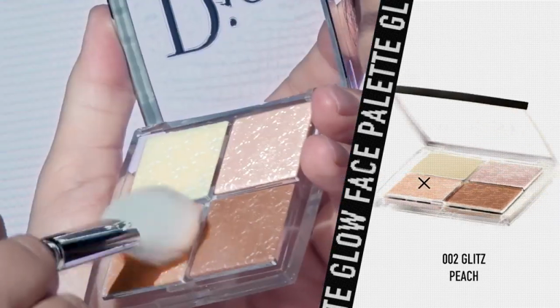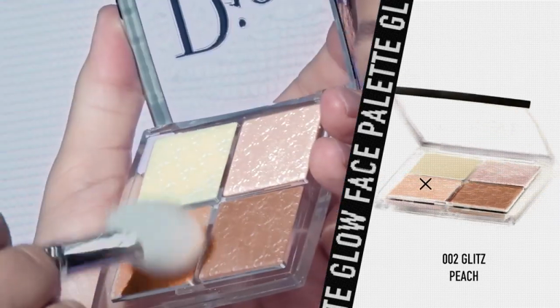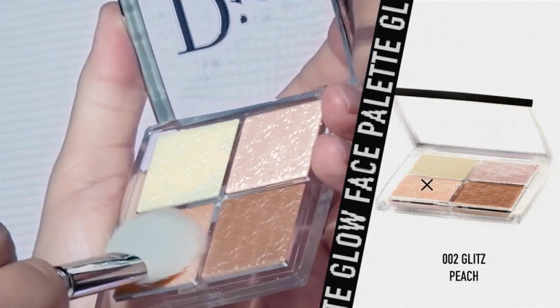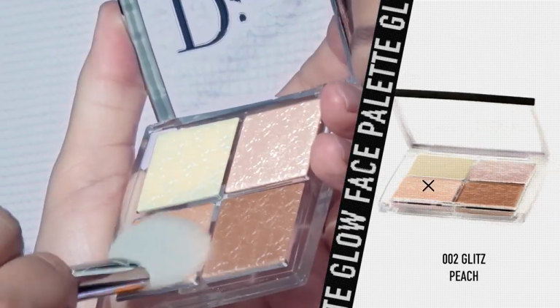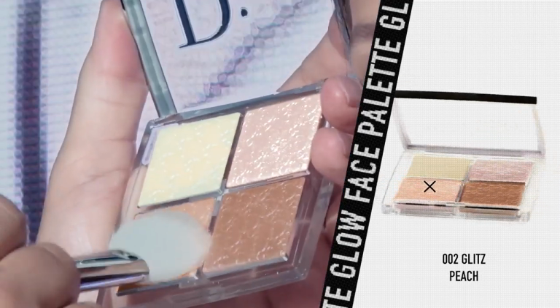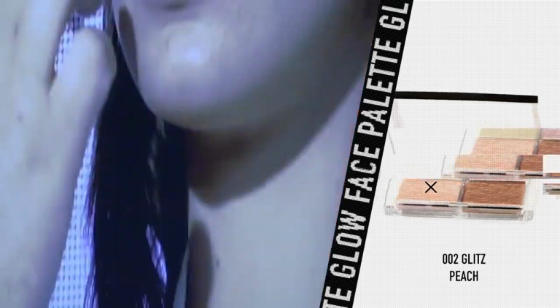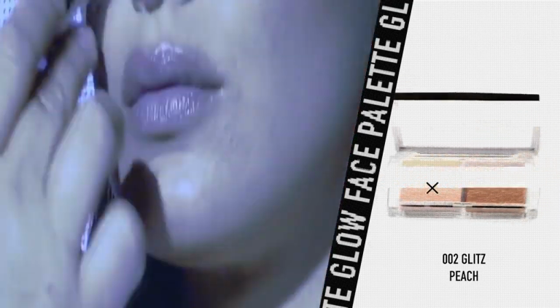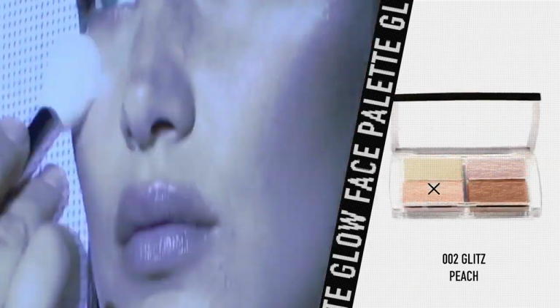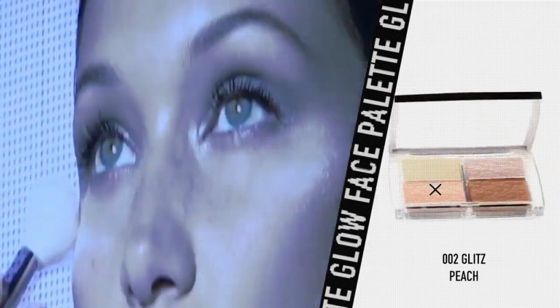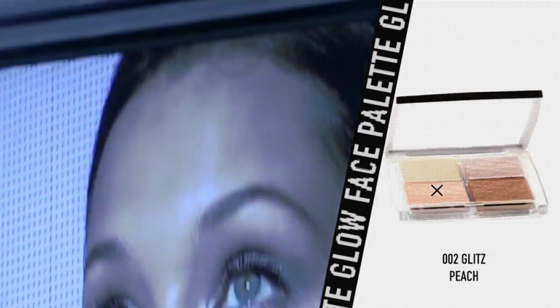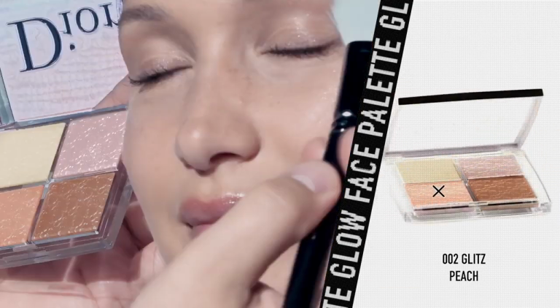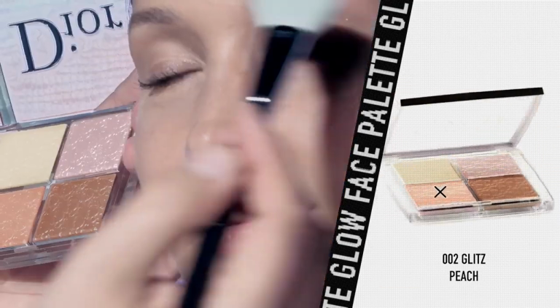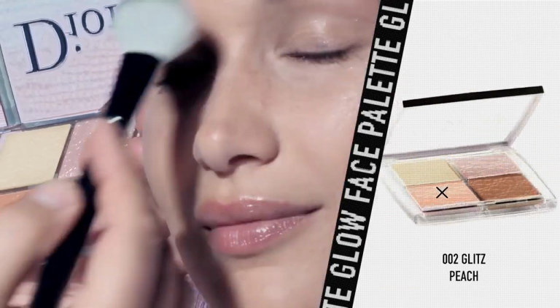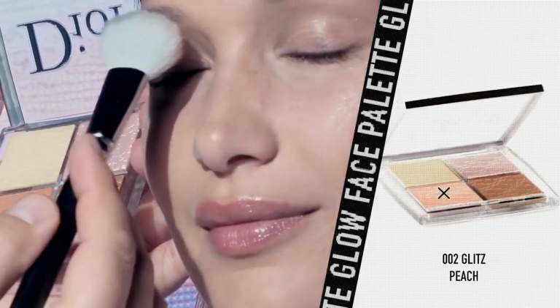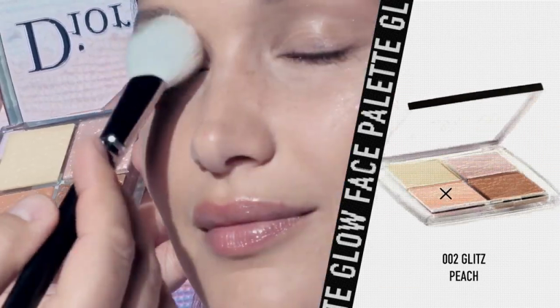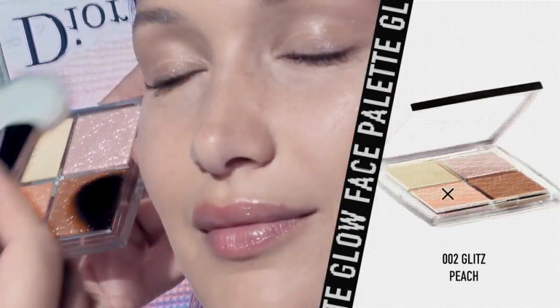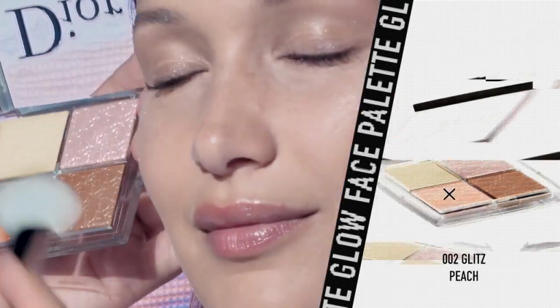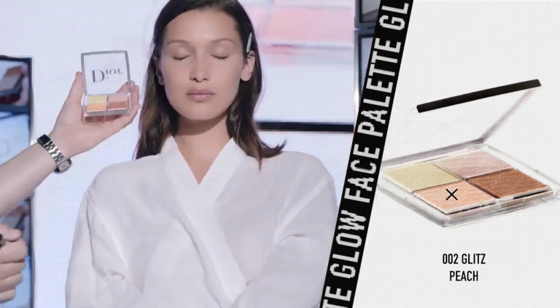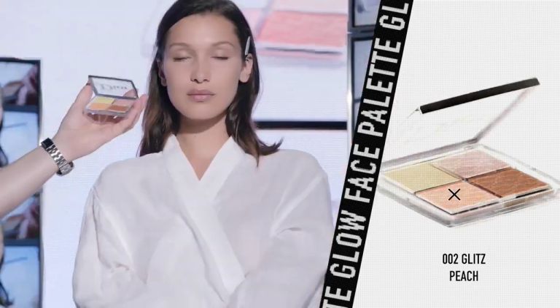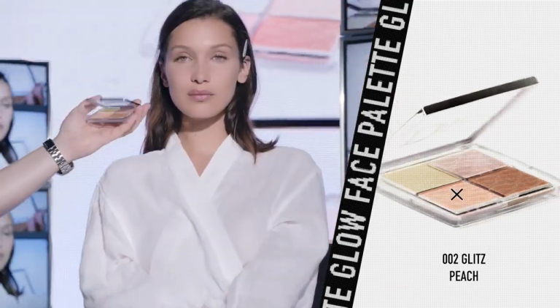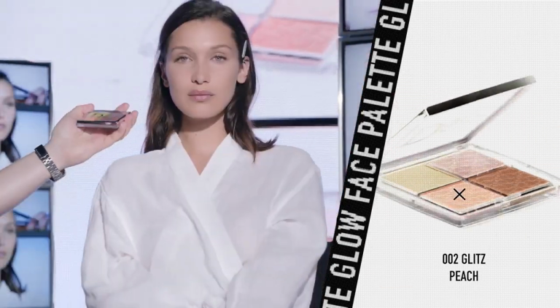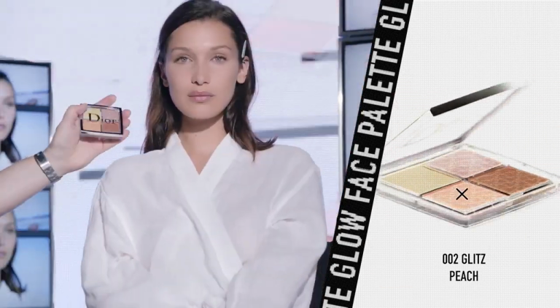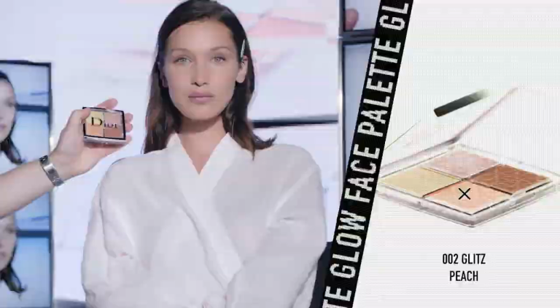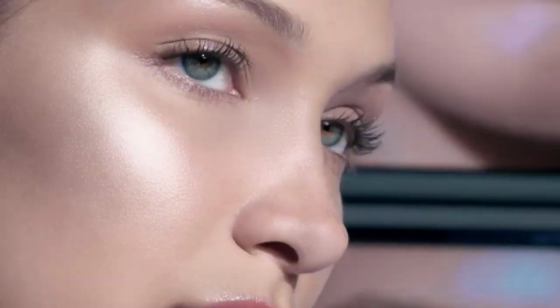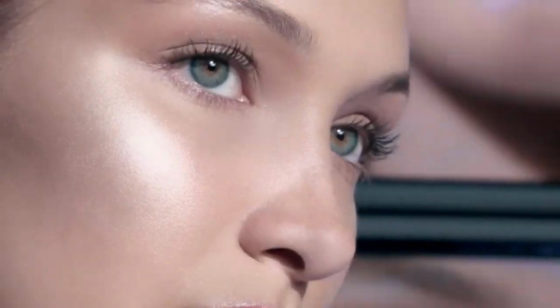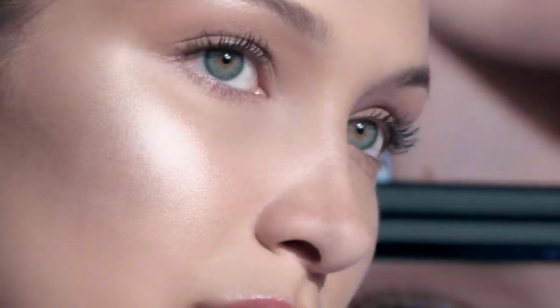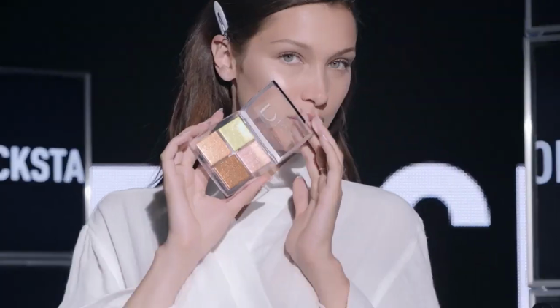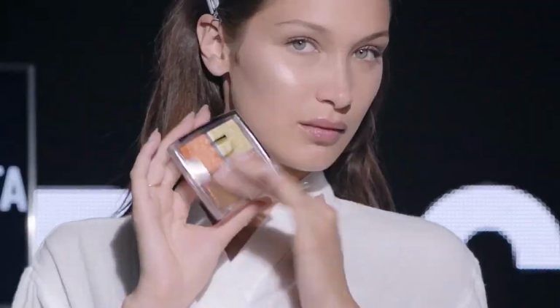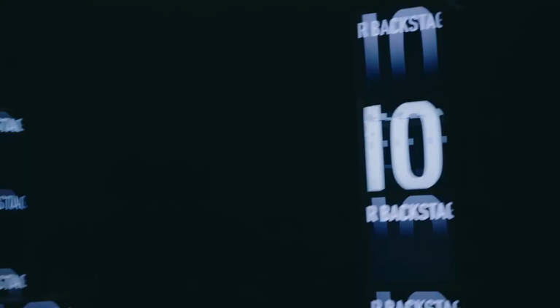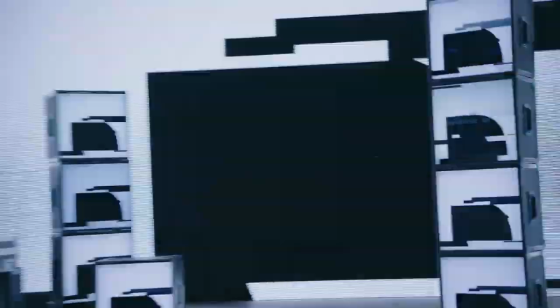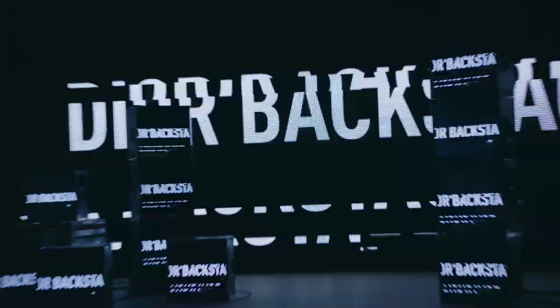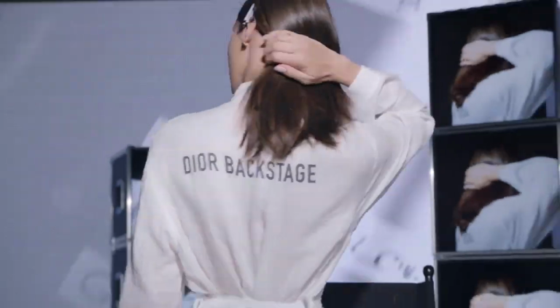And a touch on the eyes. It's a new formula with a mix of shimmer and bits of glitter. Check out this glow.